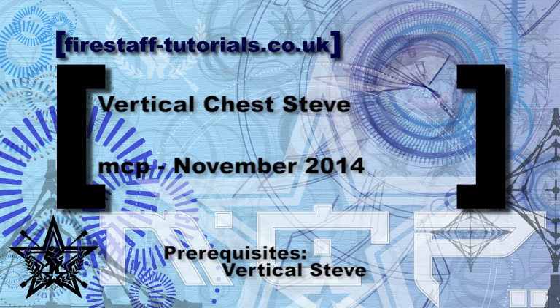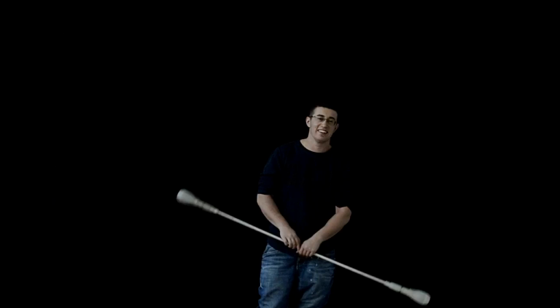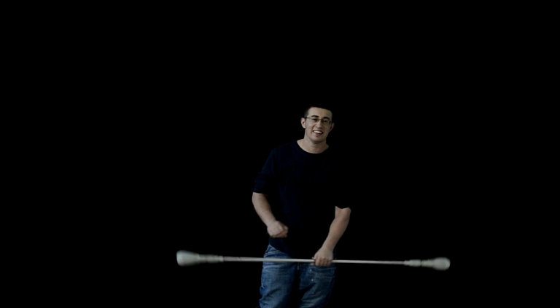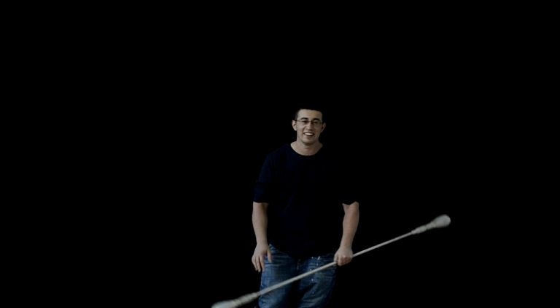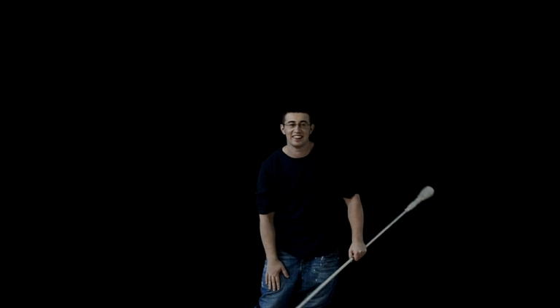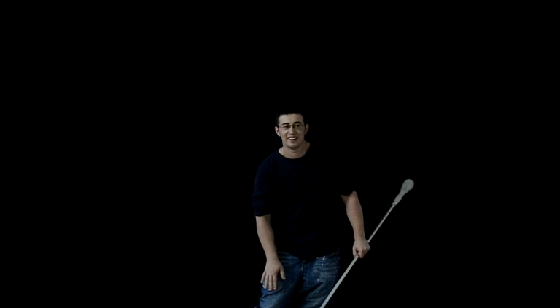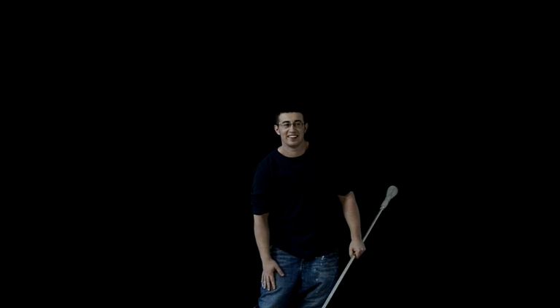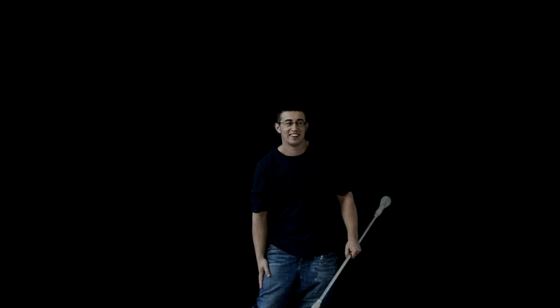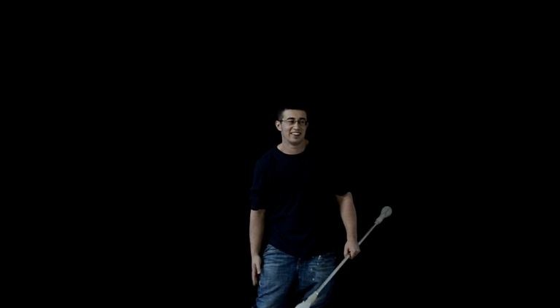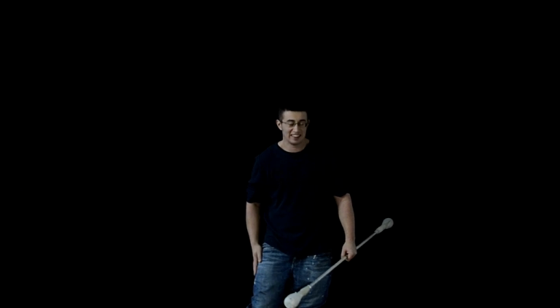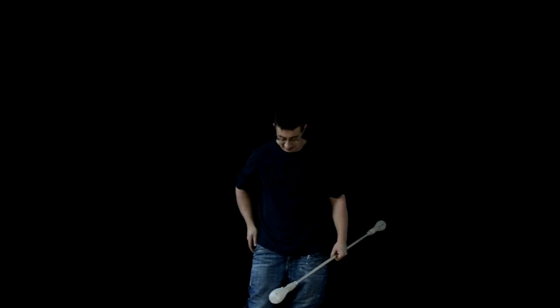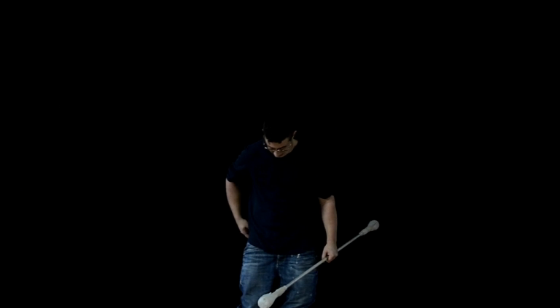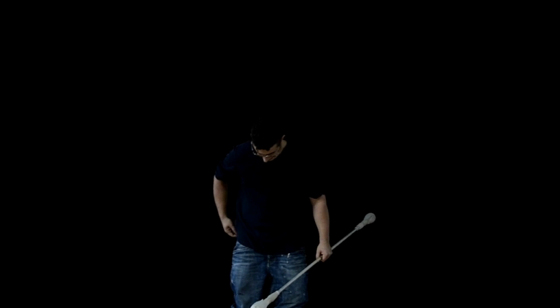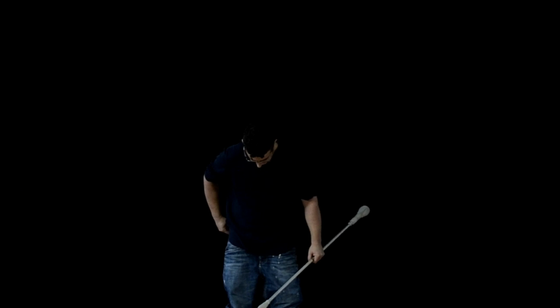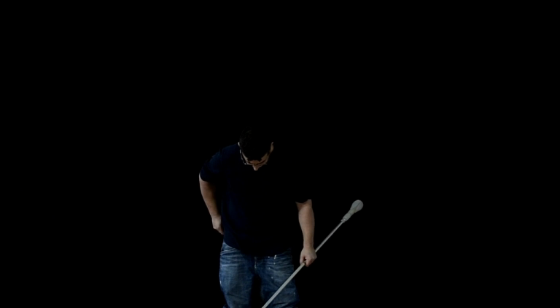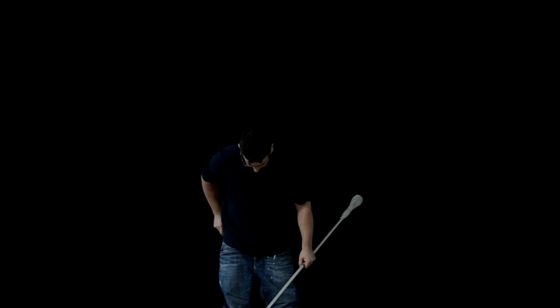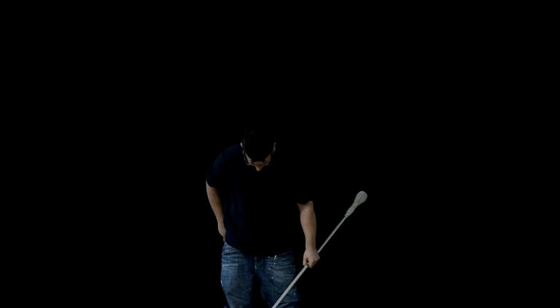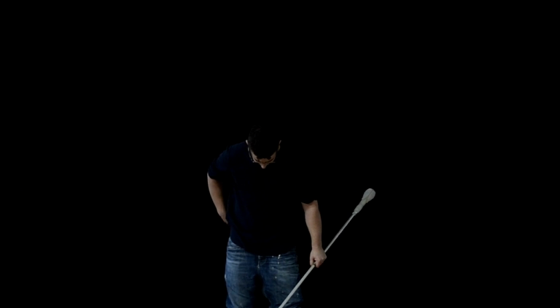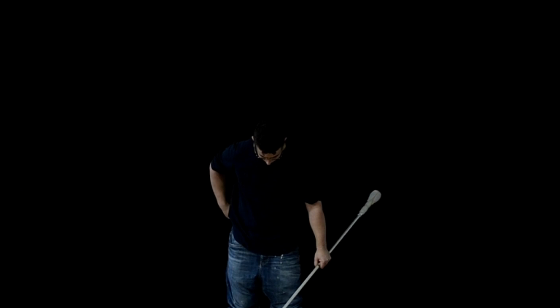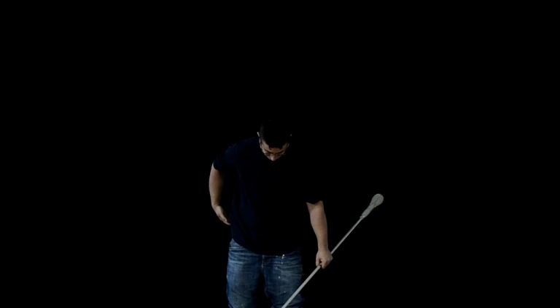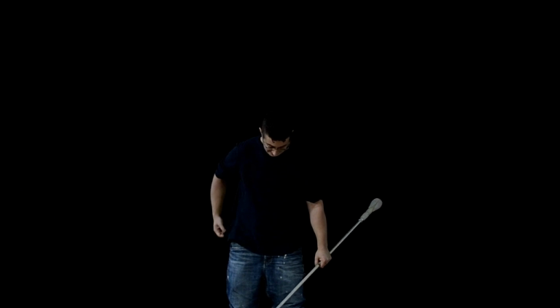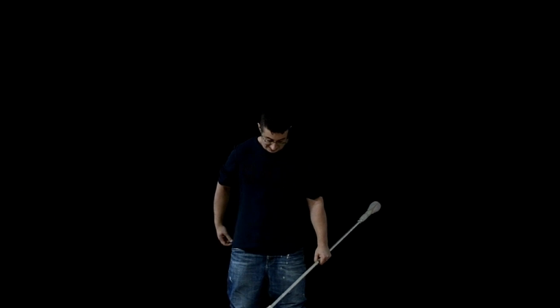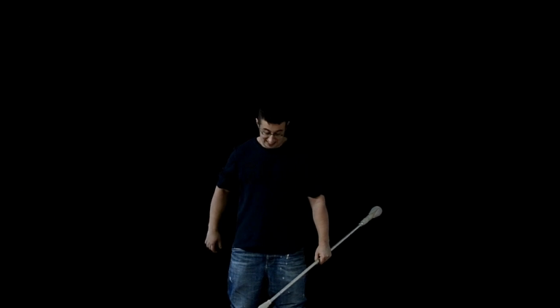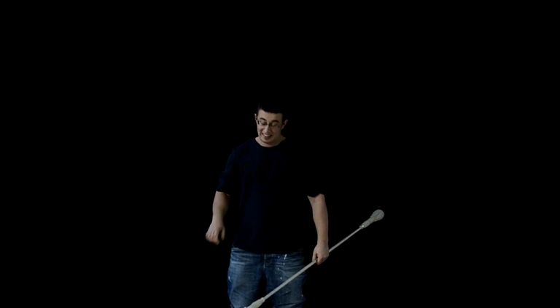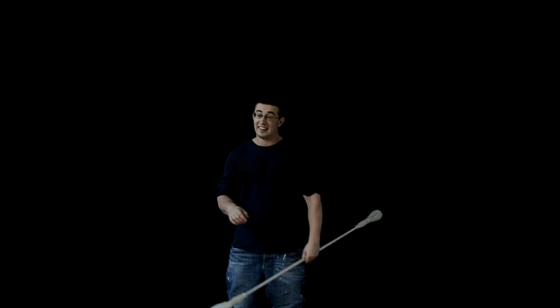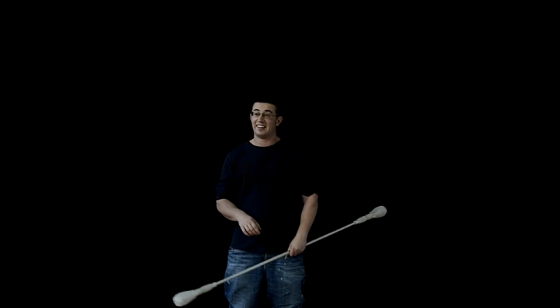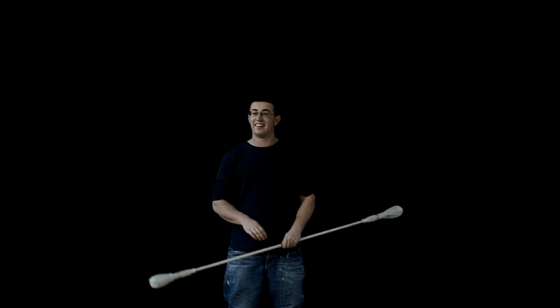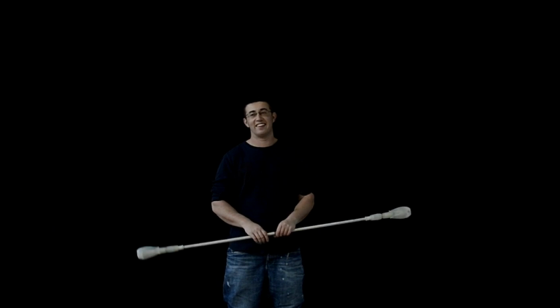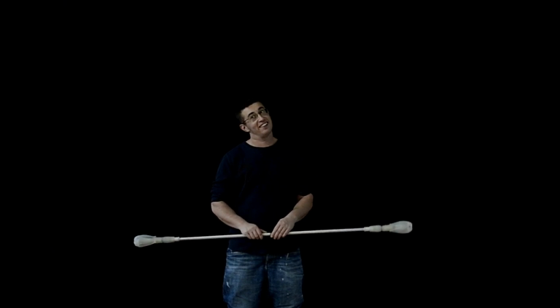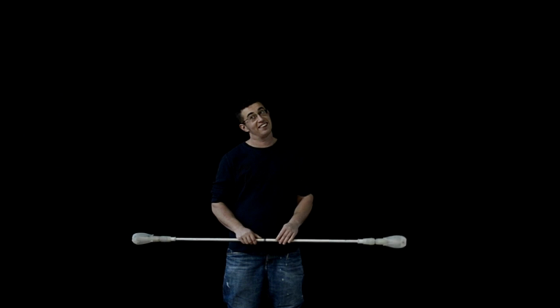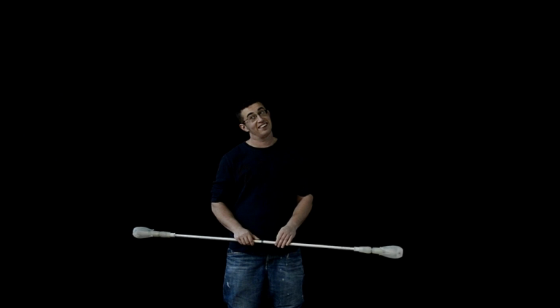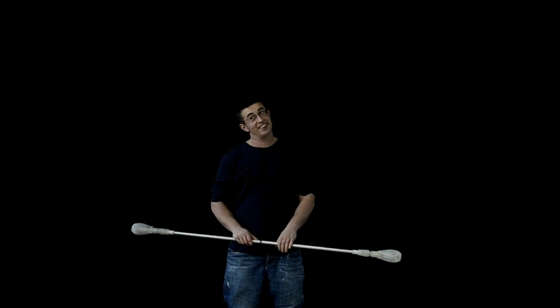I'm not taking it seriously, they can't be bothered me. What do they say? First you don't succeed, pretend you weren't really trying.